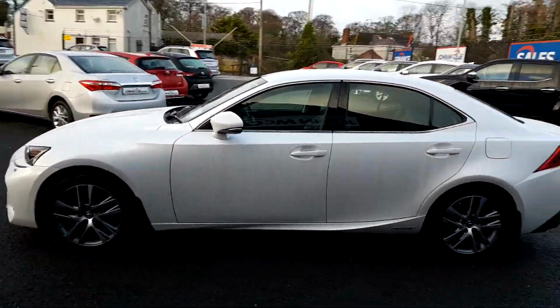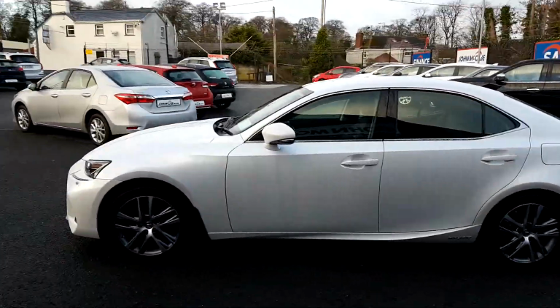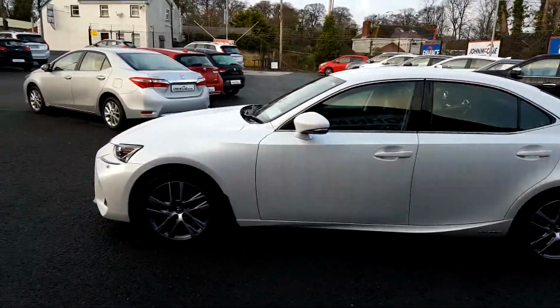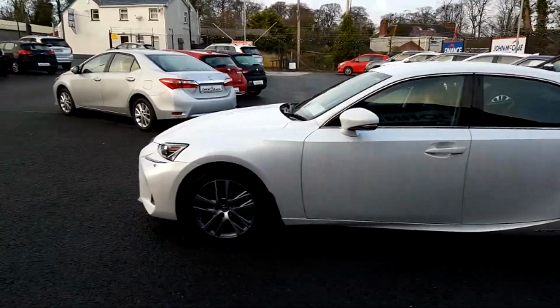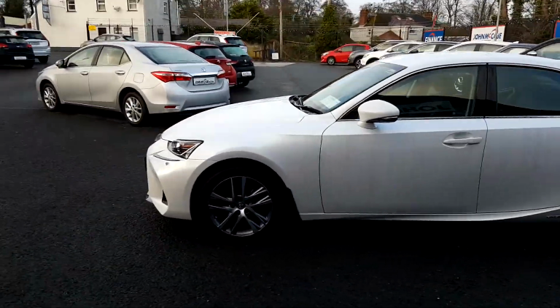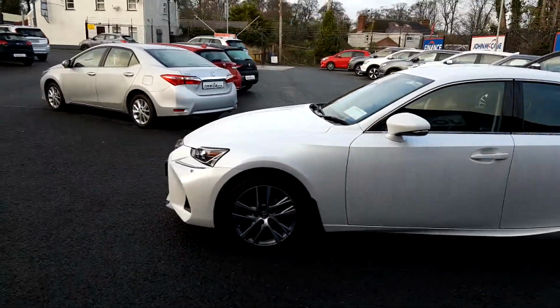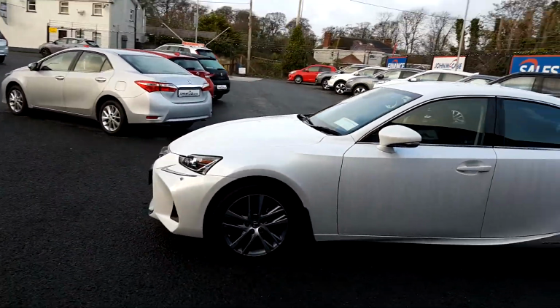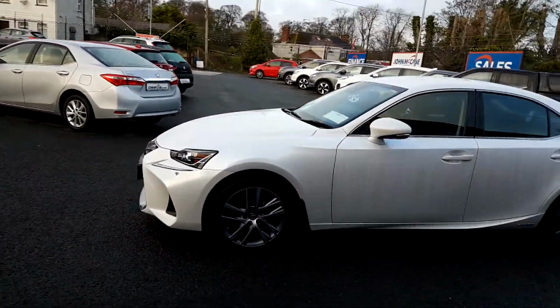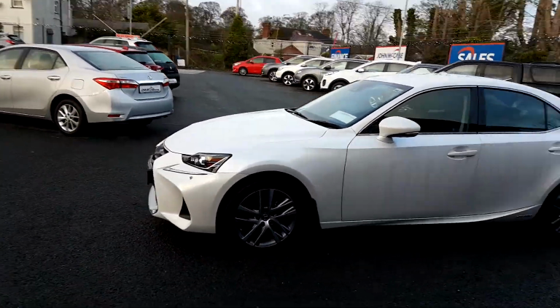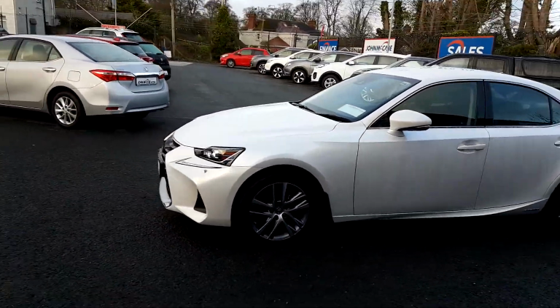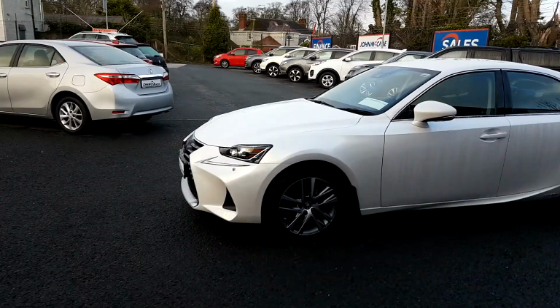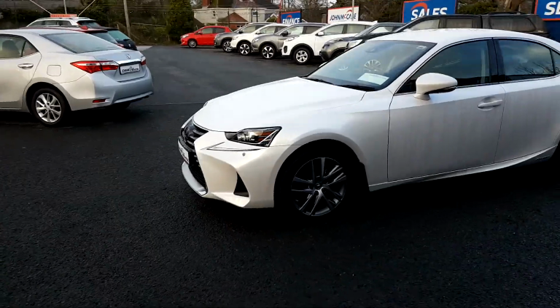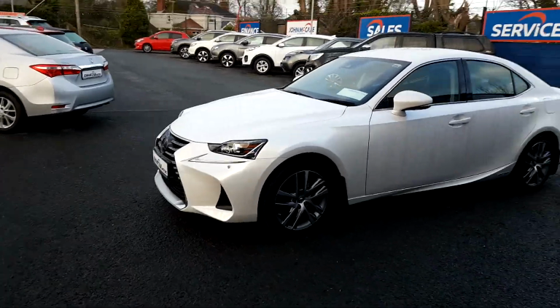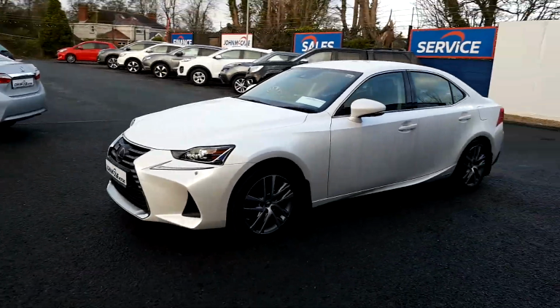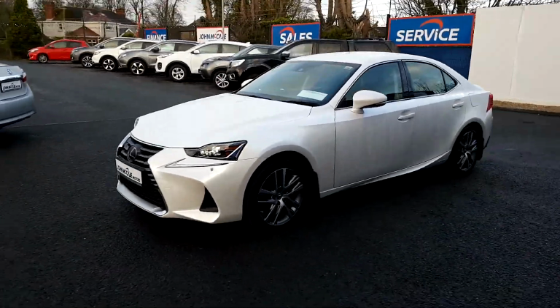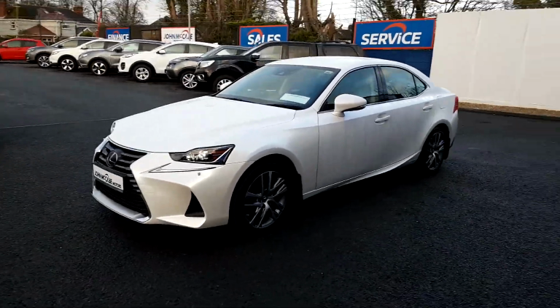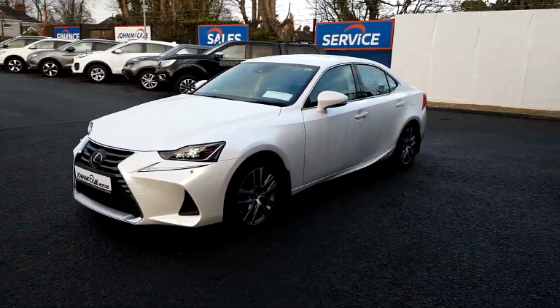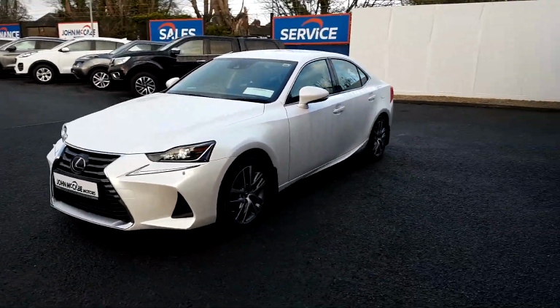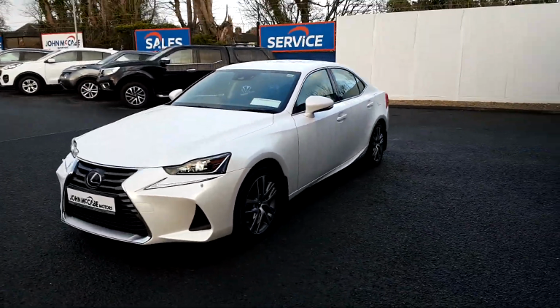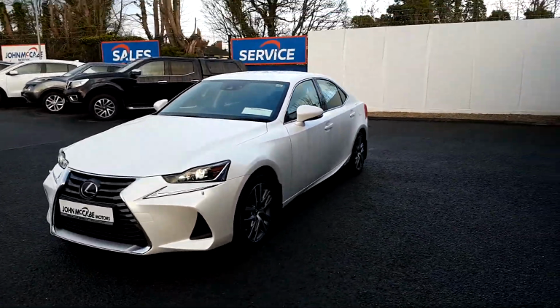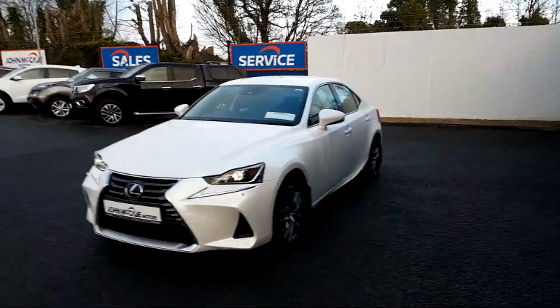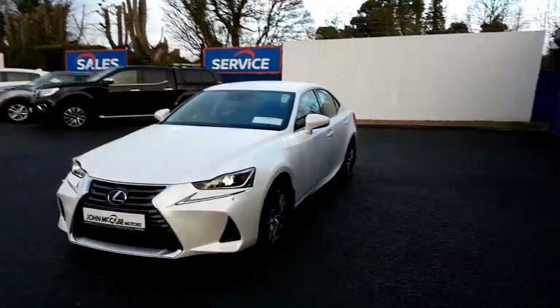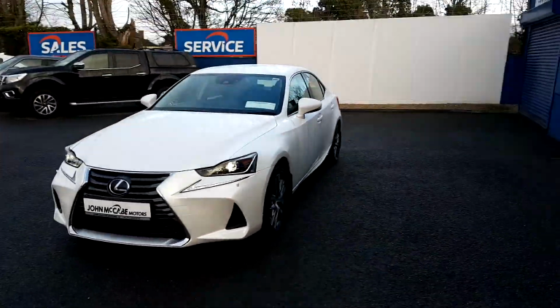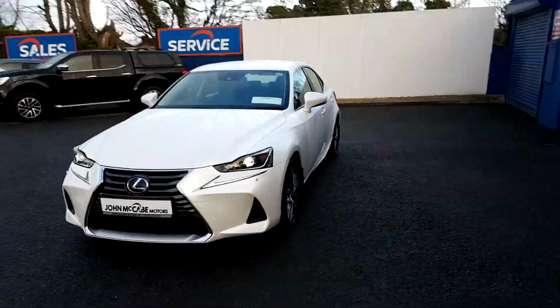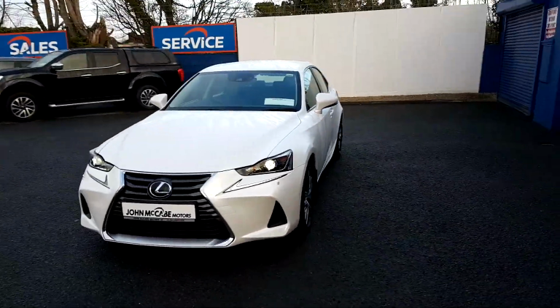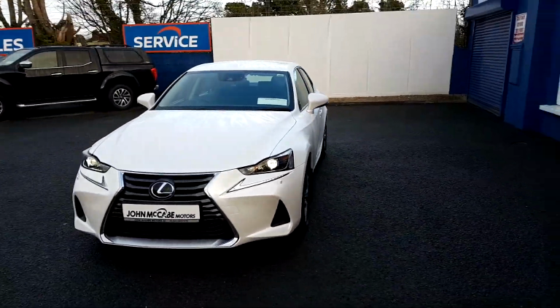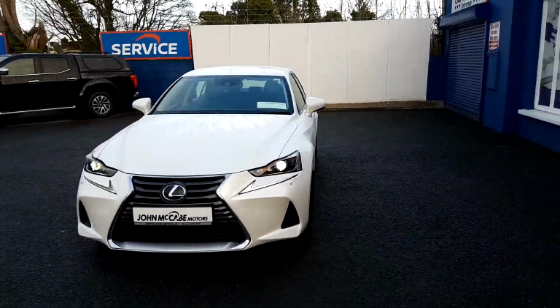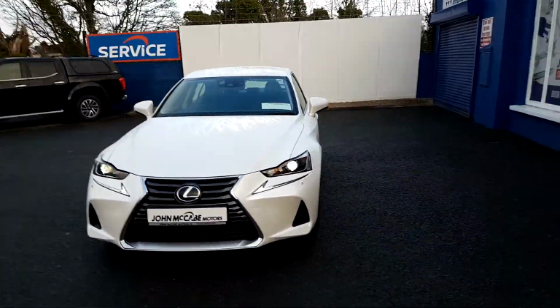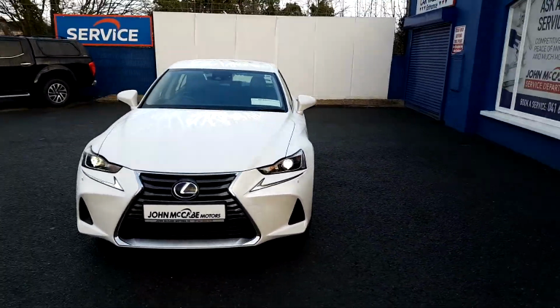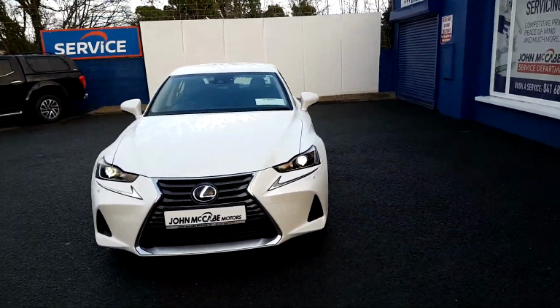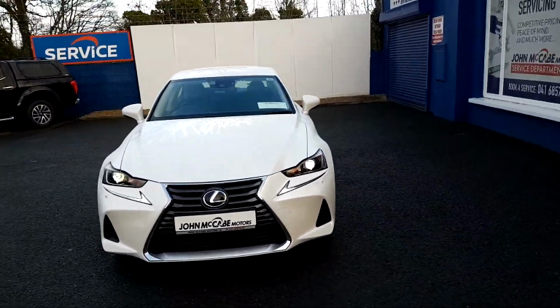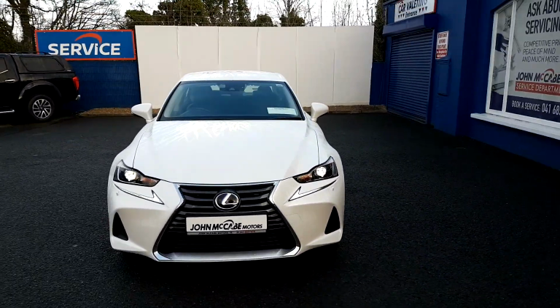As you can see there also, we have the nice DRL lights at the front, and now for a quick look inside.